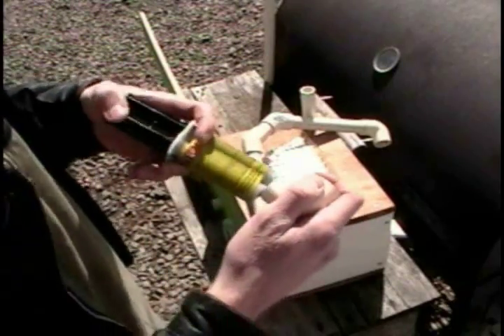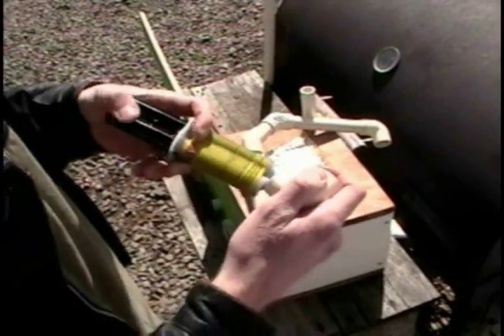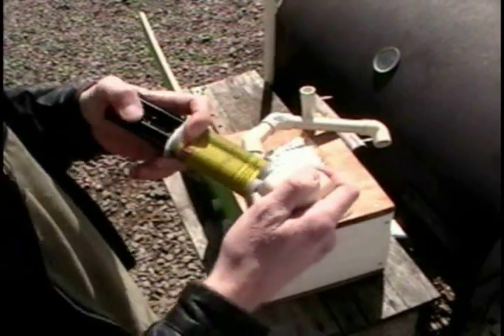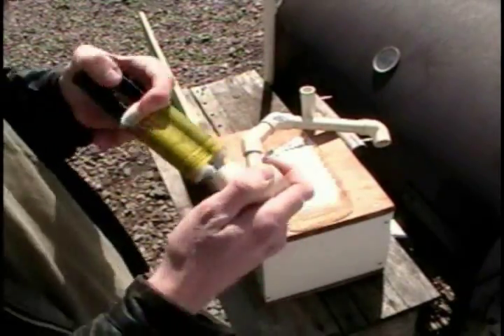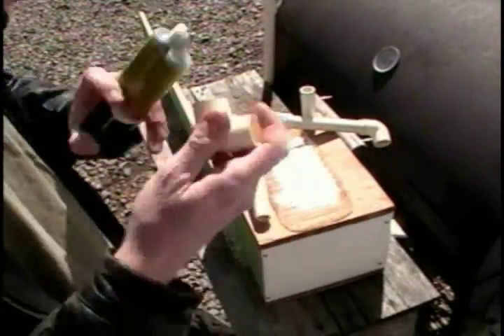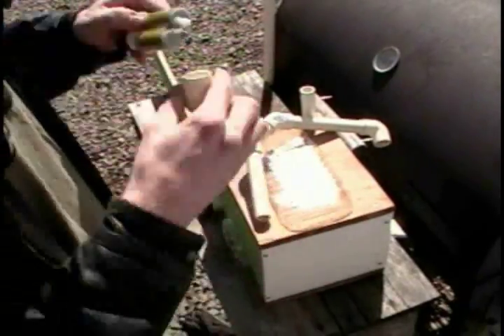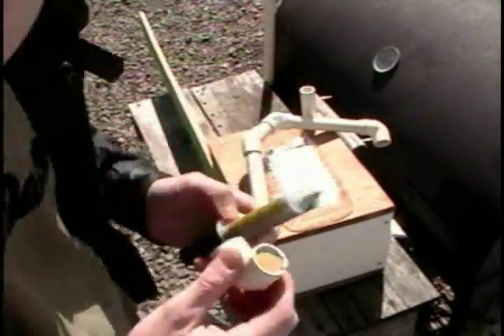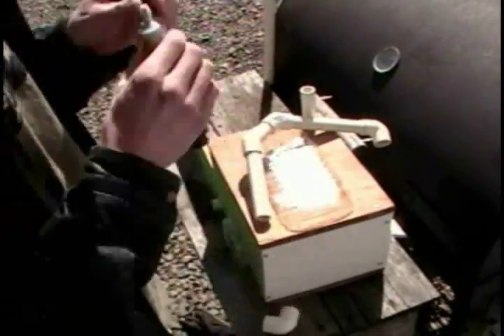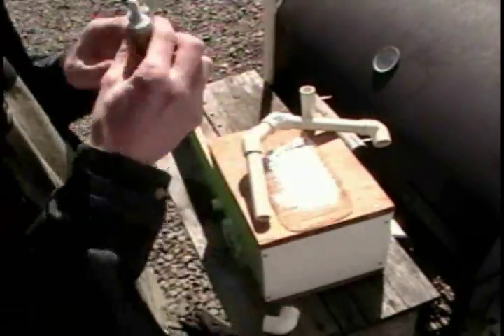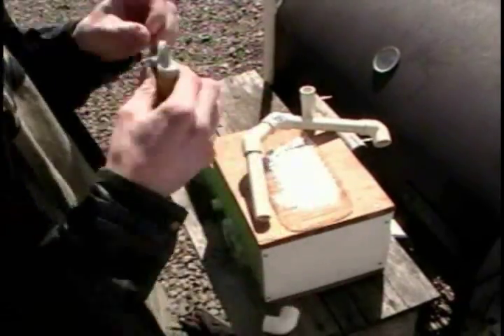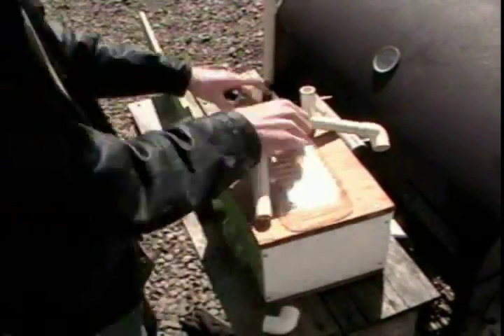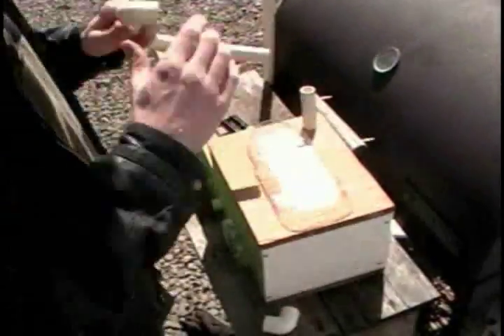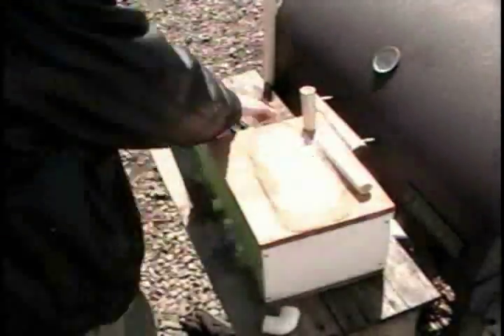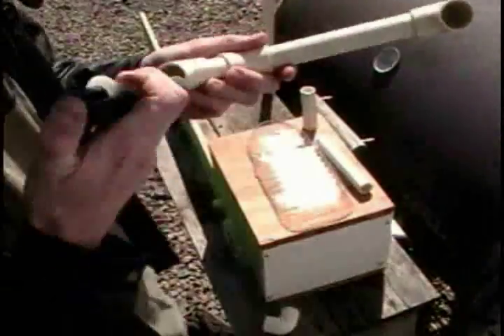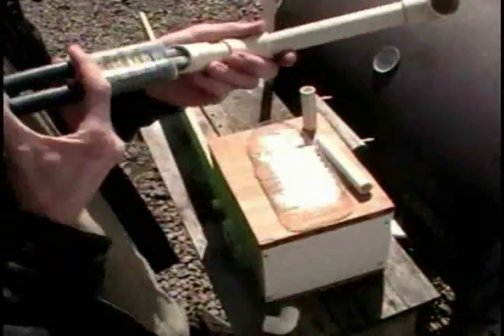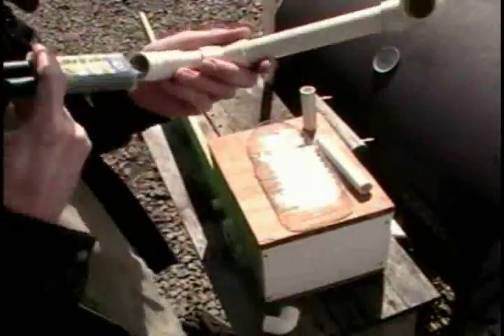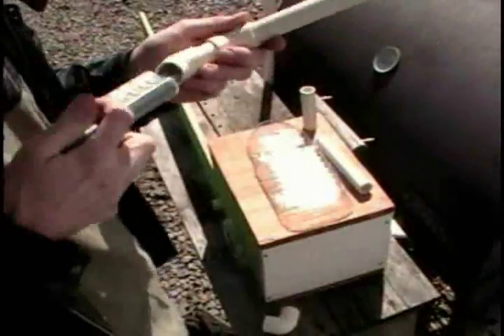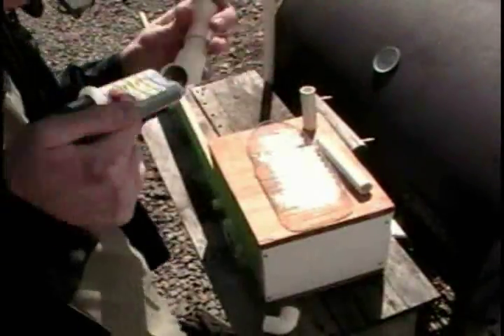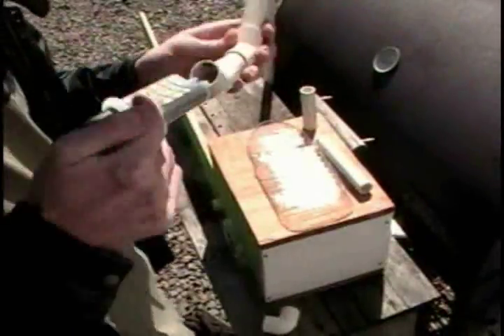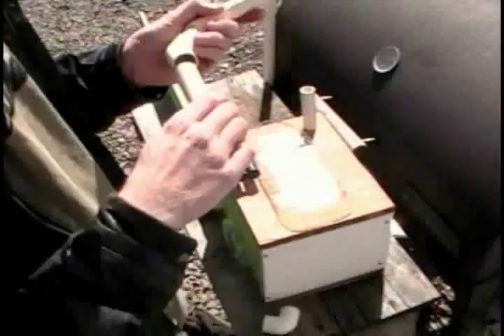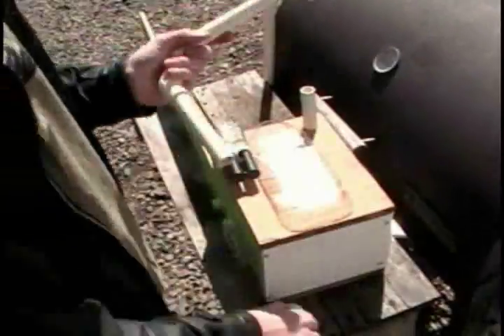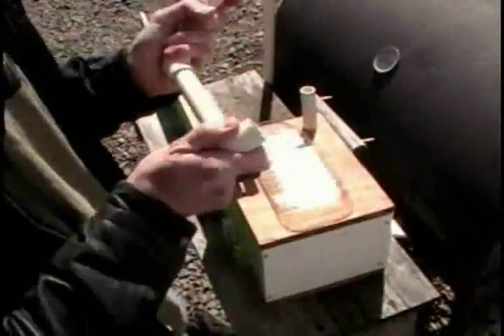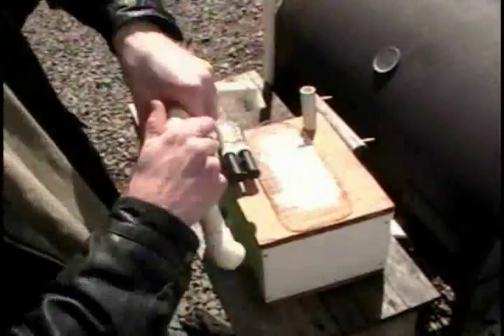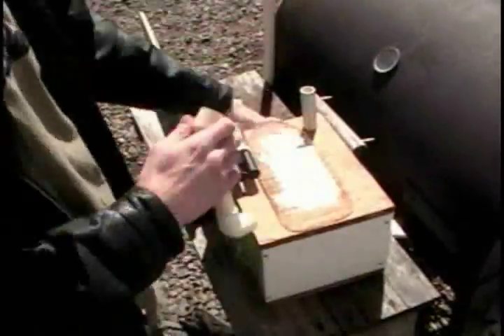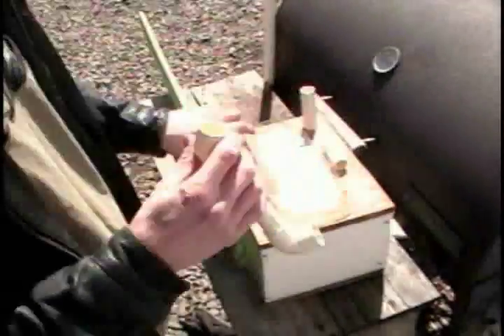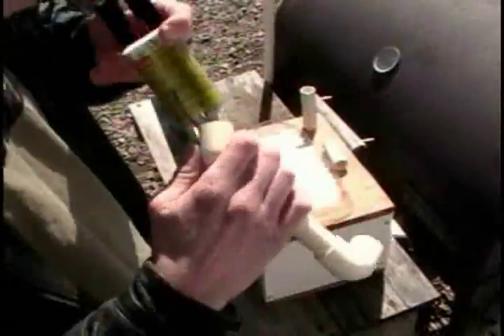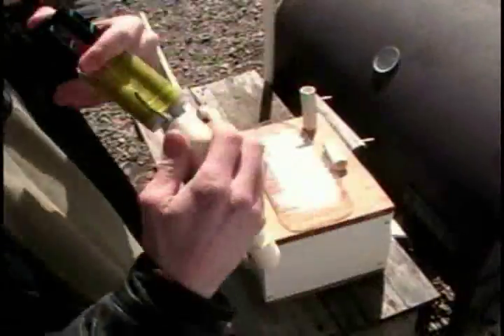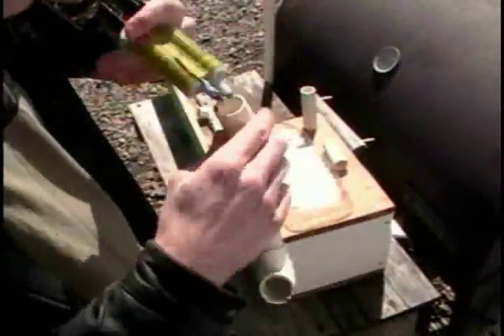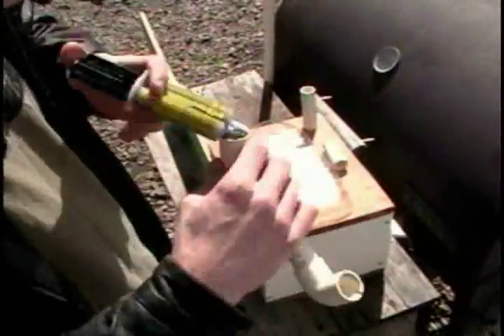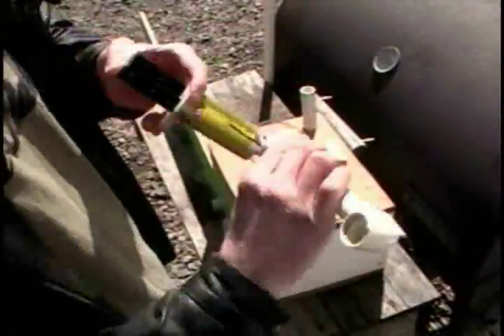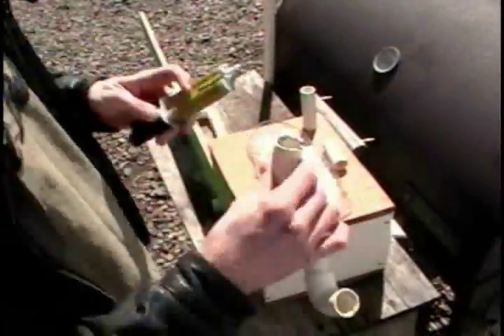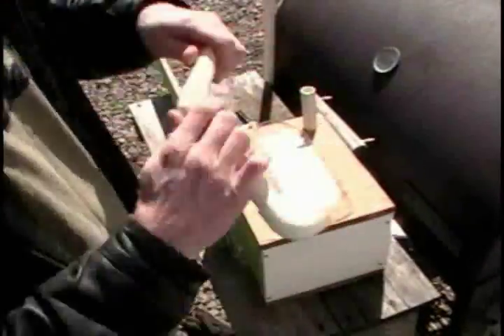Apply epoxy generously. After it dries, wipe away any excess.